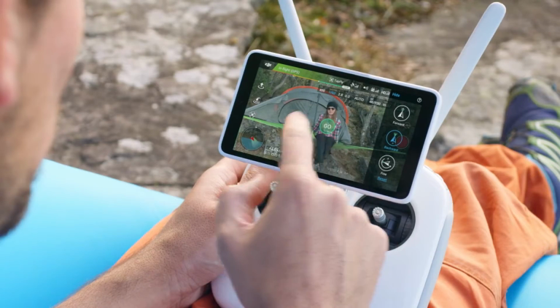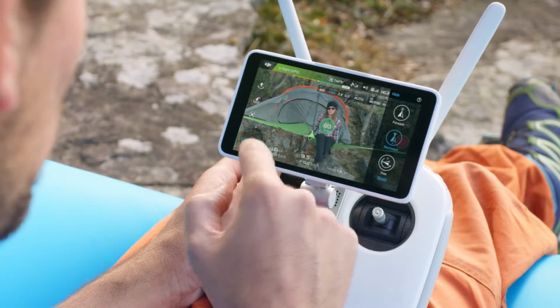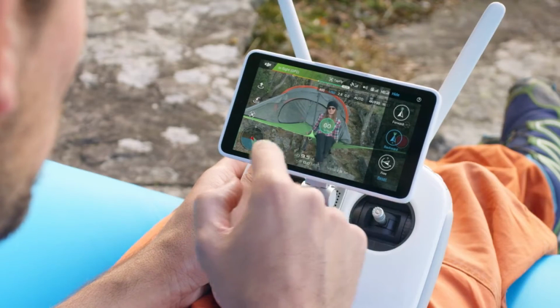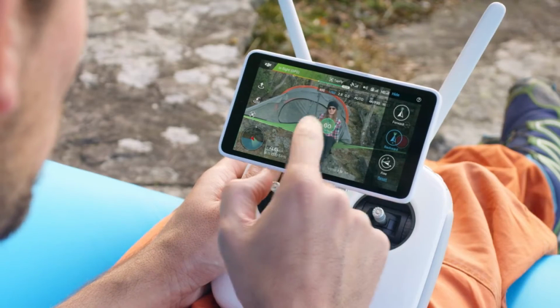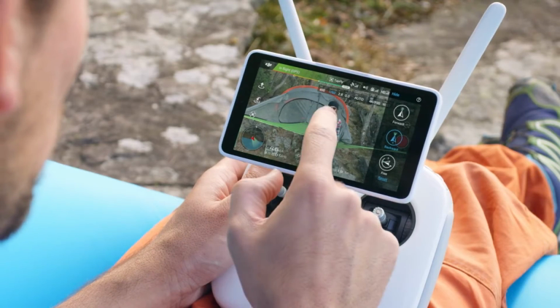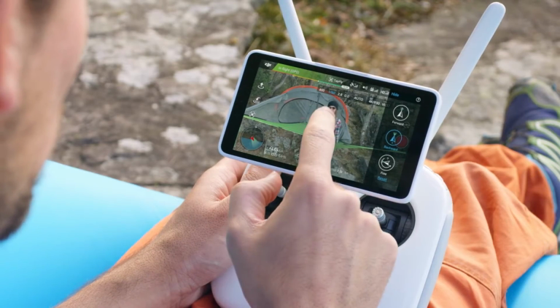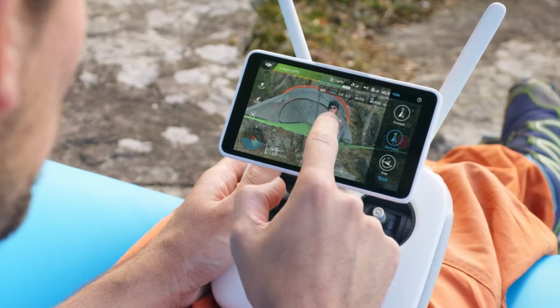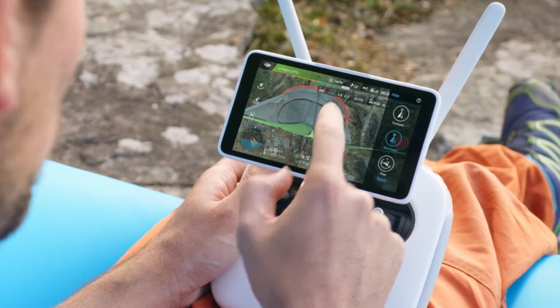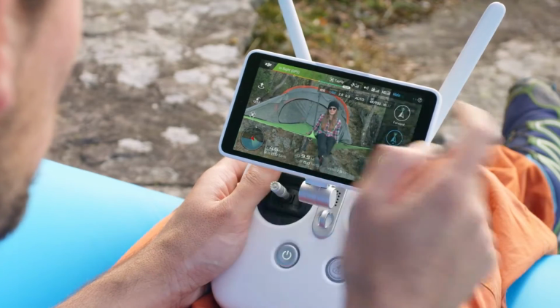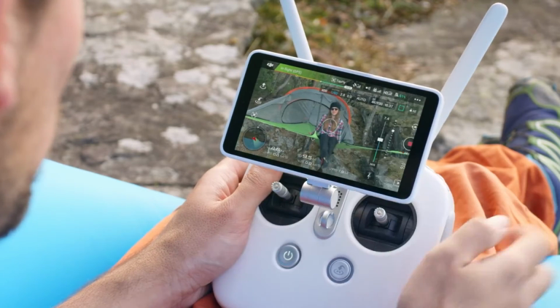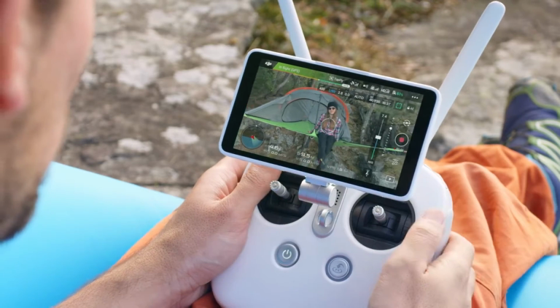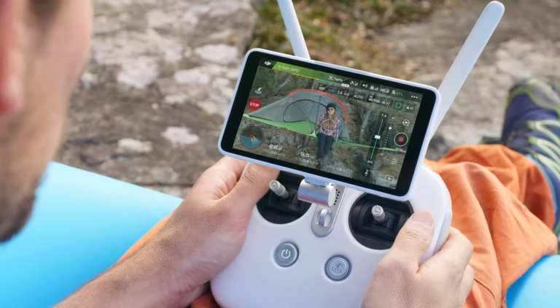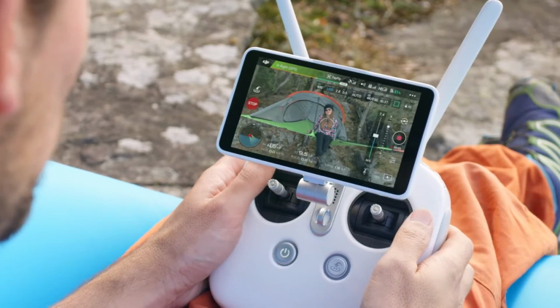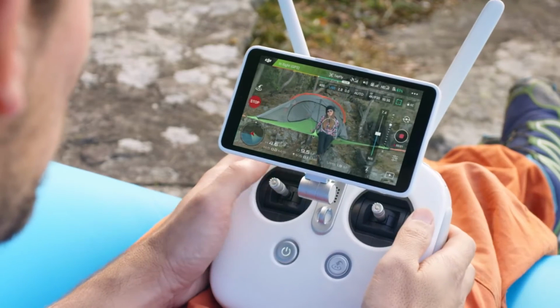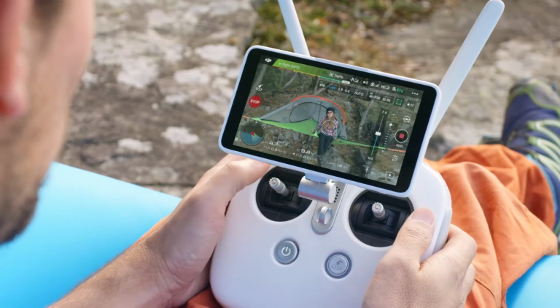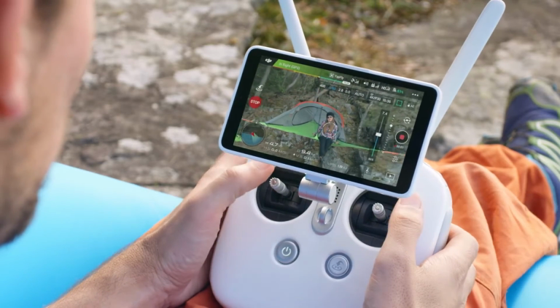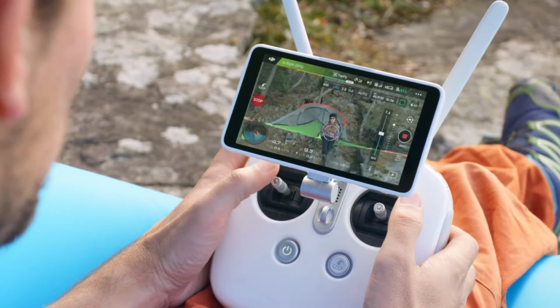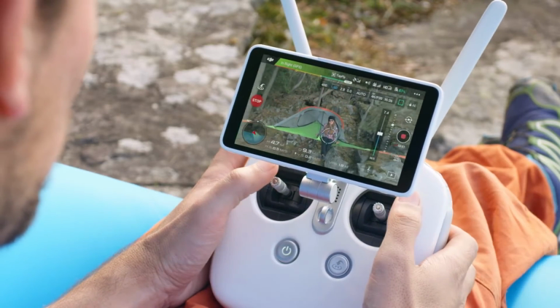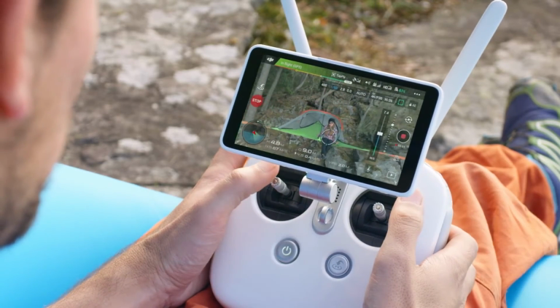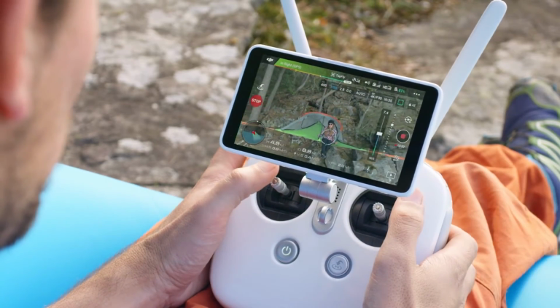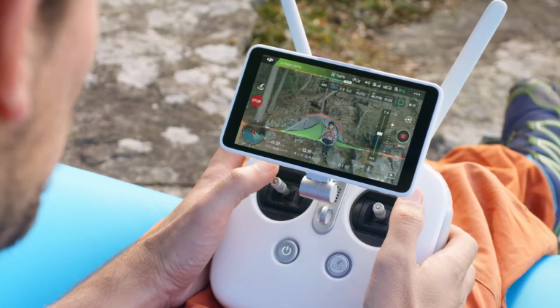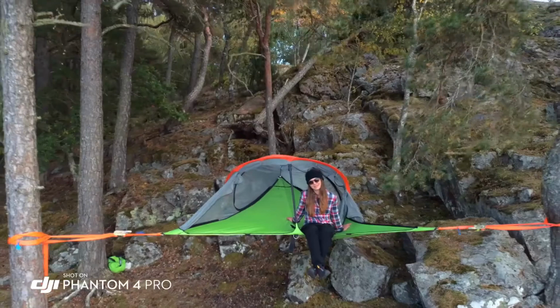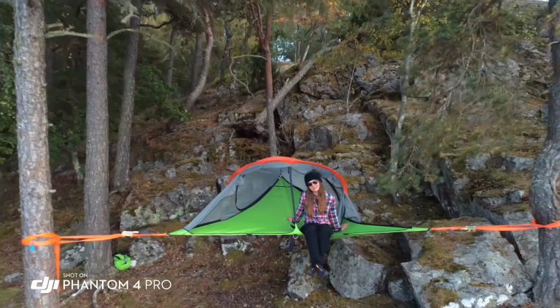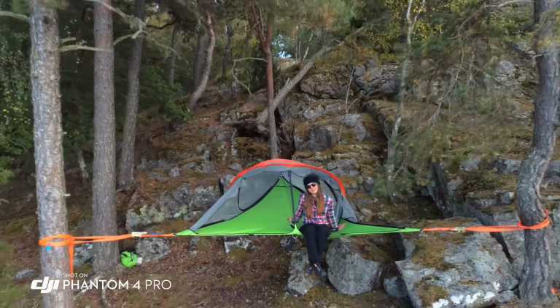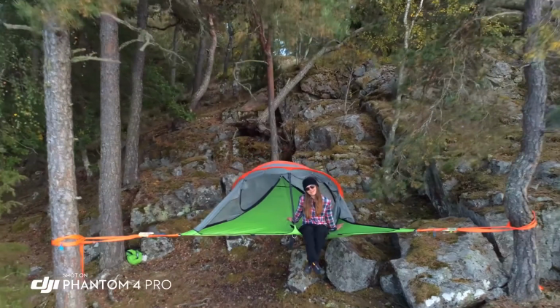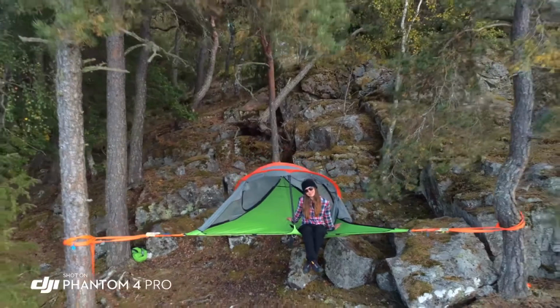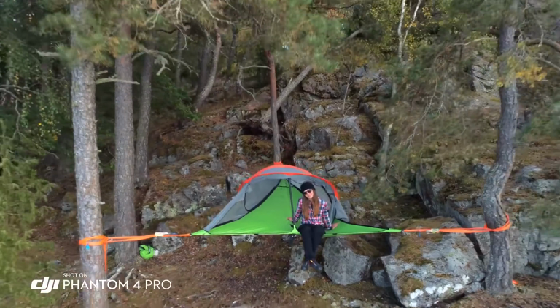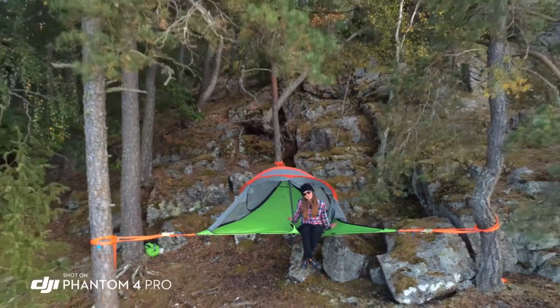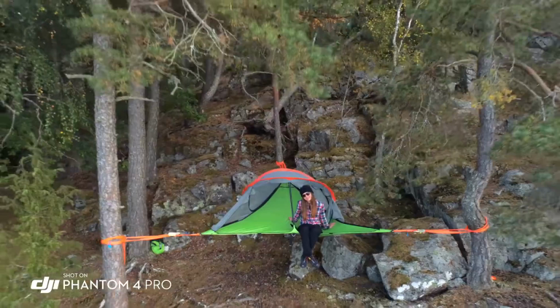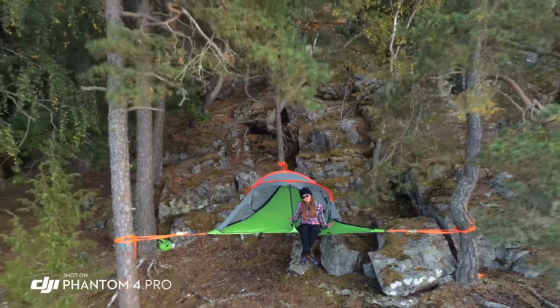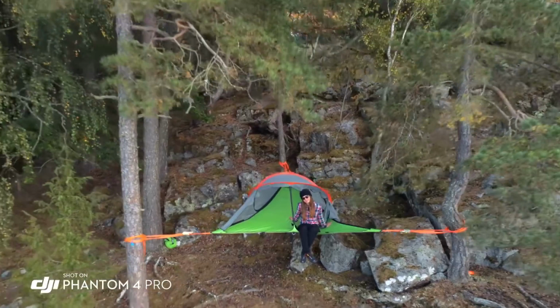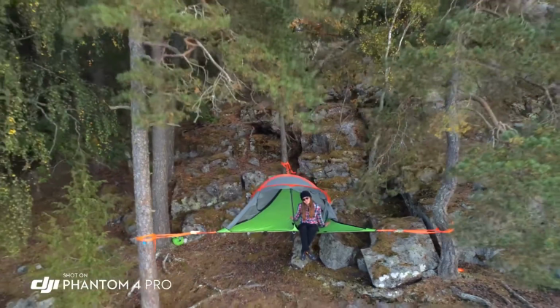TapFly has also been improved, adding reverse TapFly, making it perfect for aerial selfies.